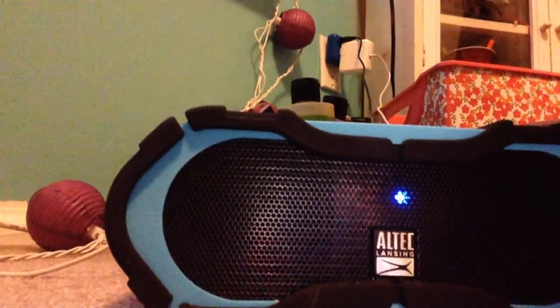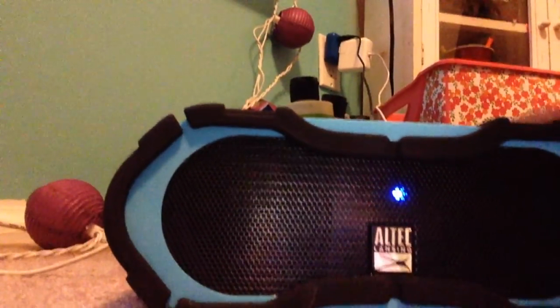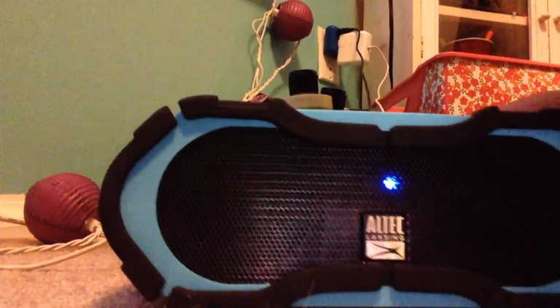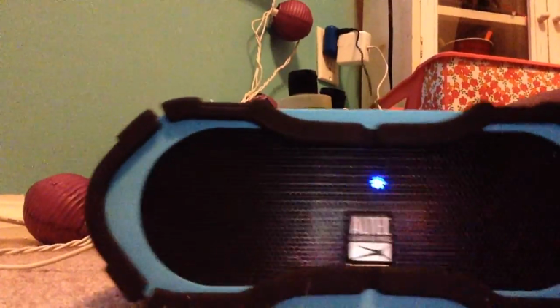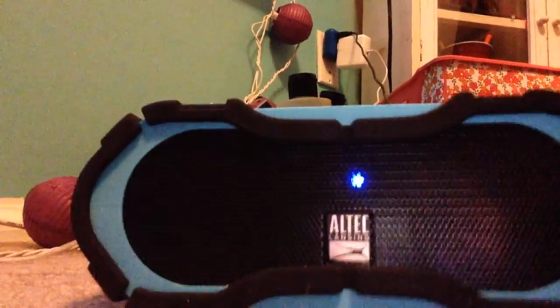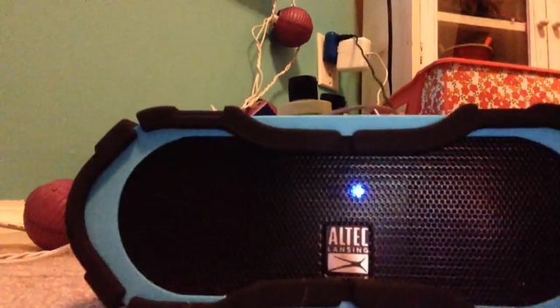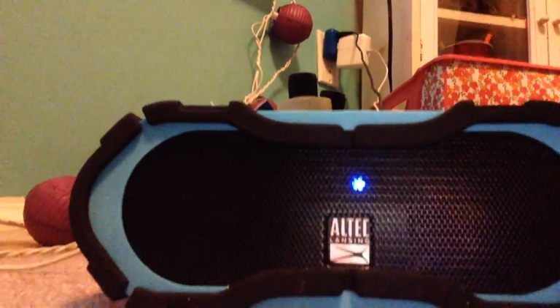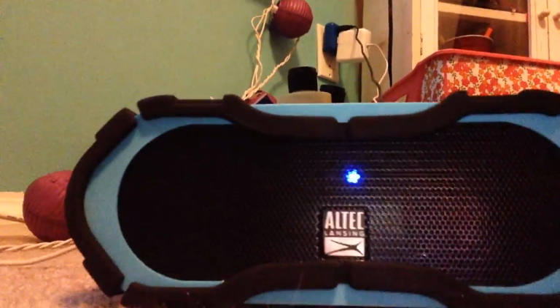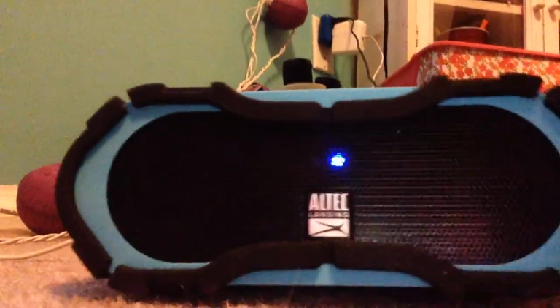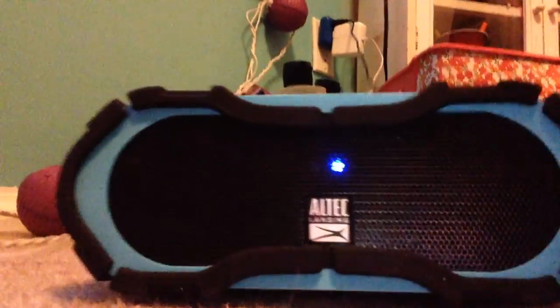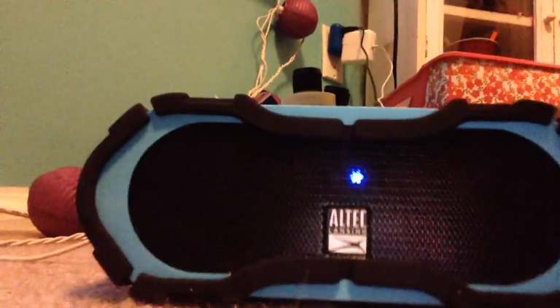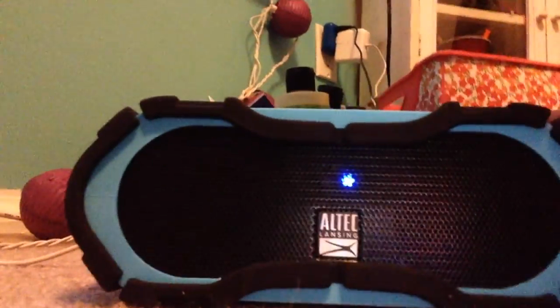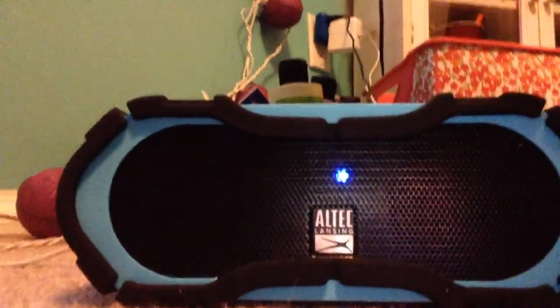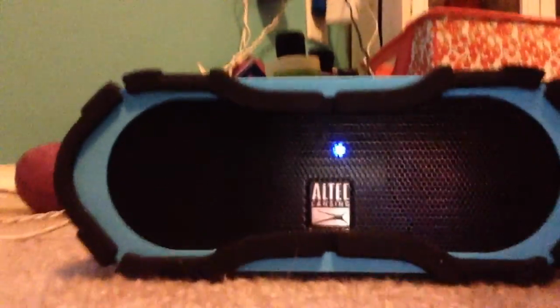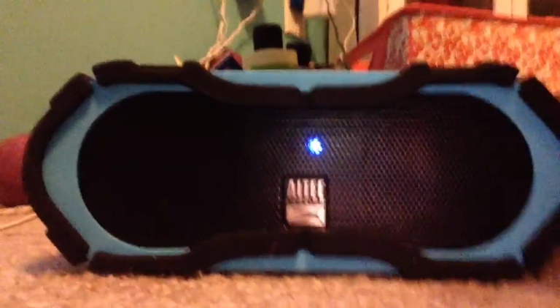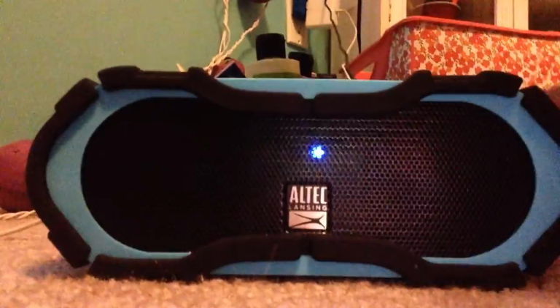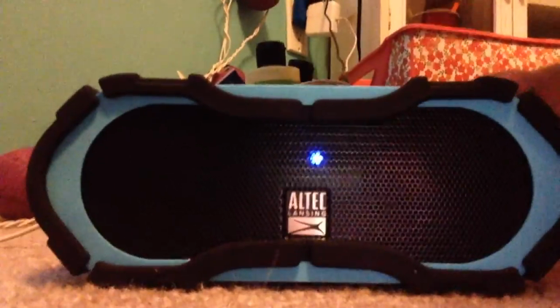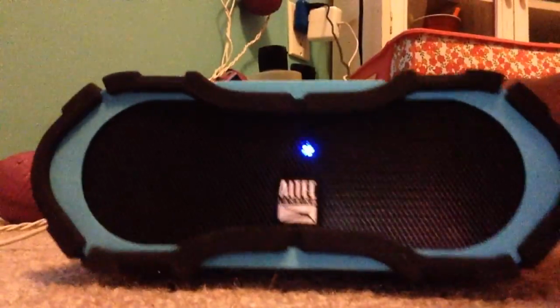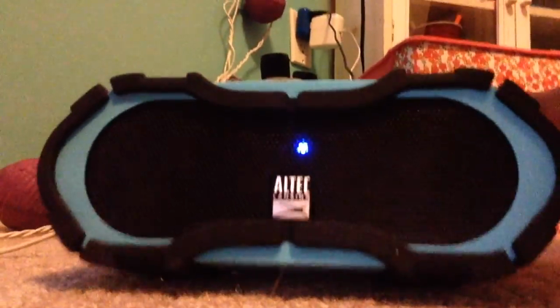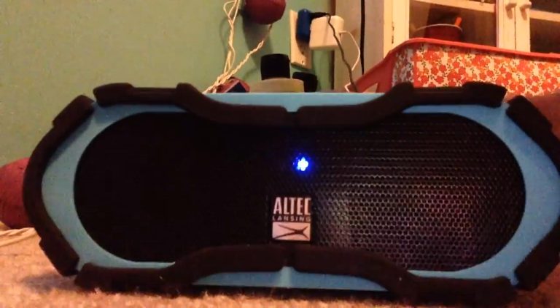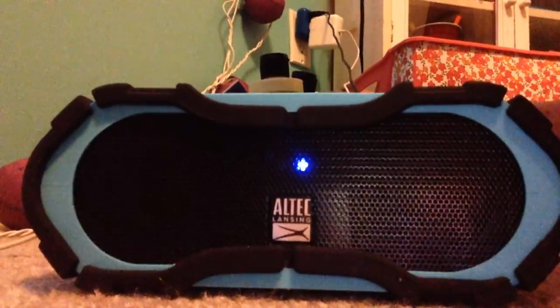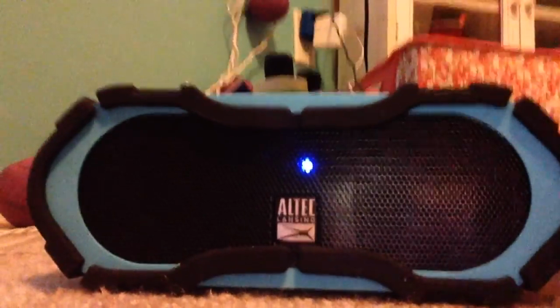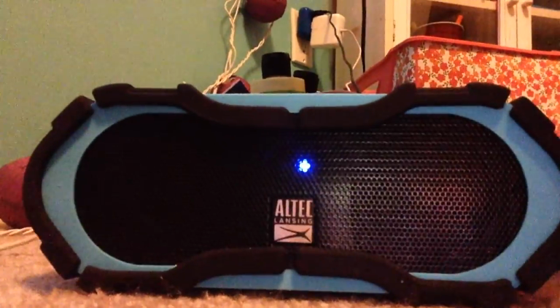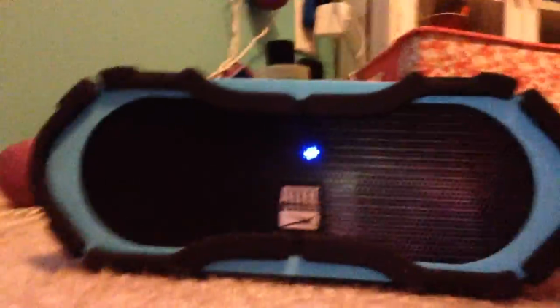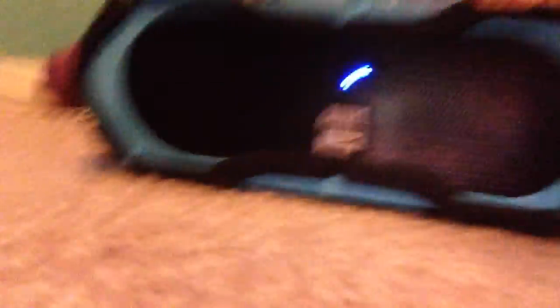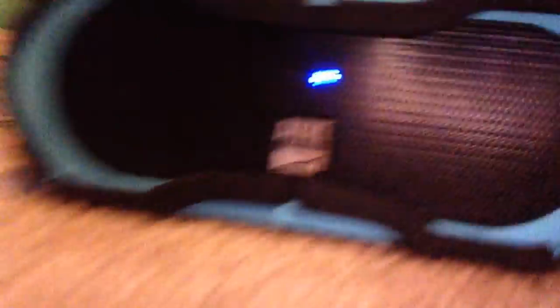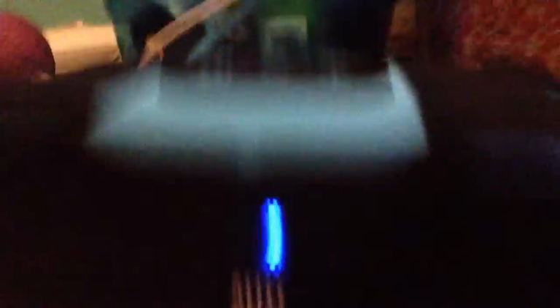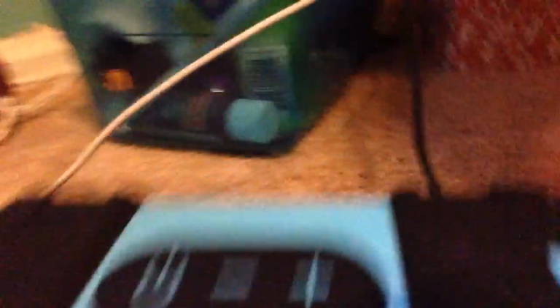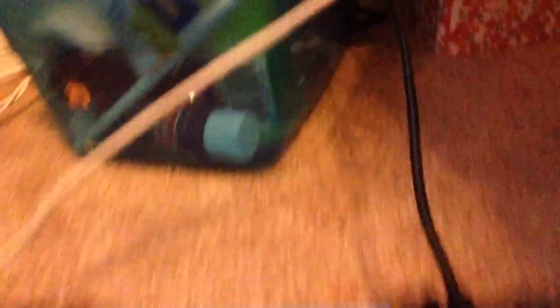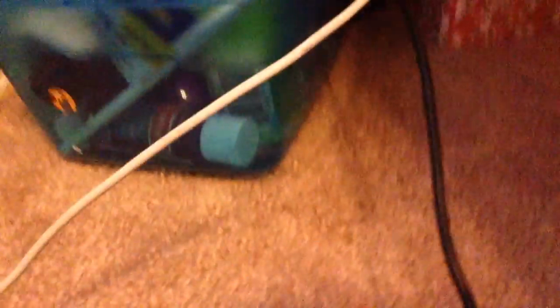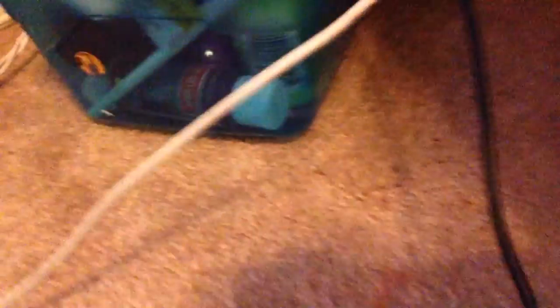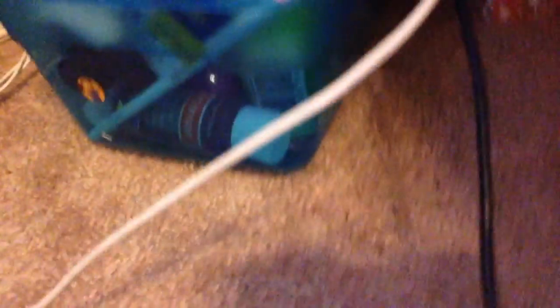It's a waterproof speaker. You have to plug it in, sadly.